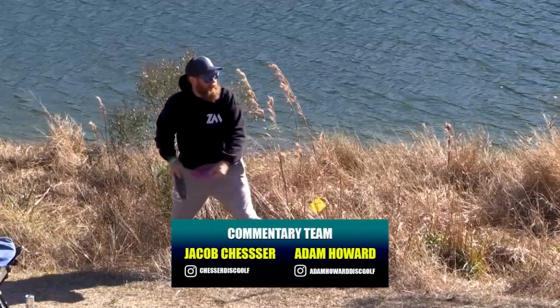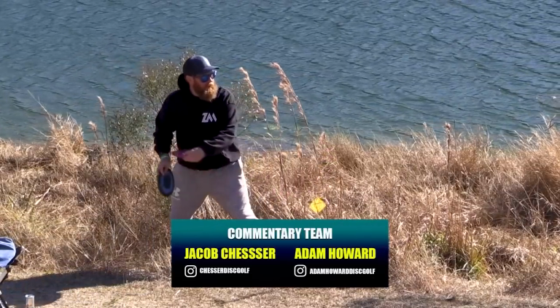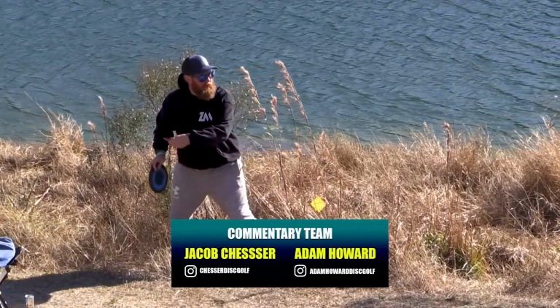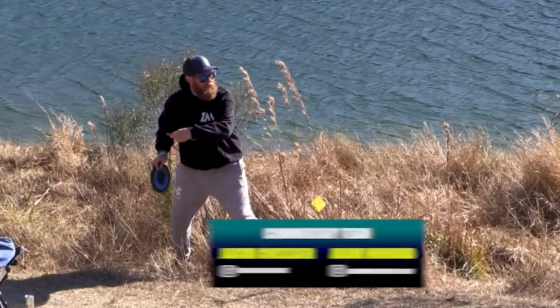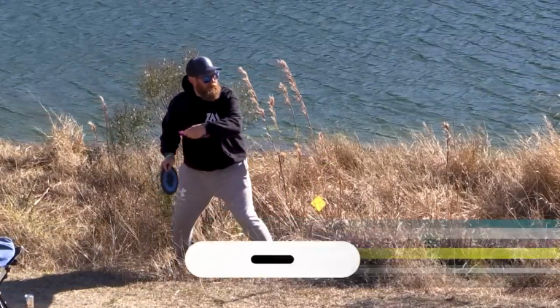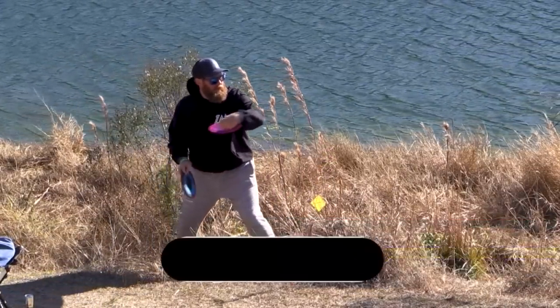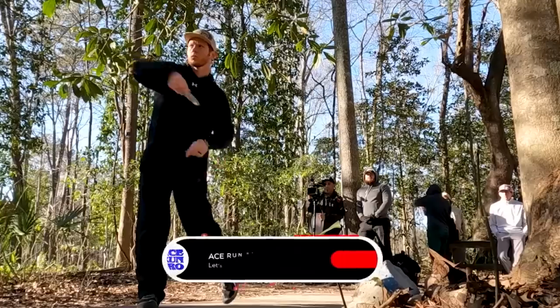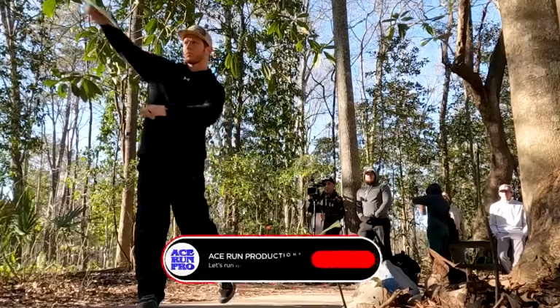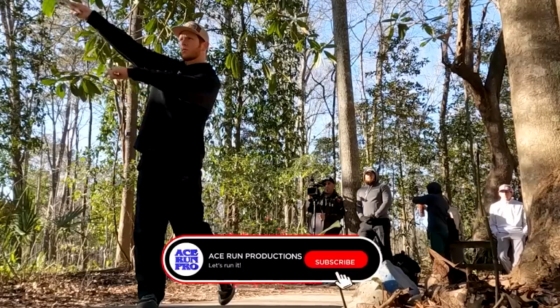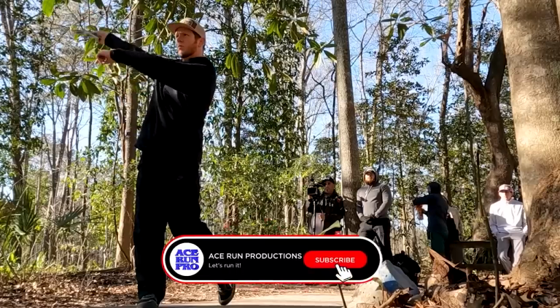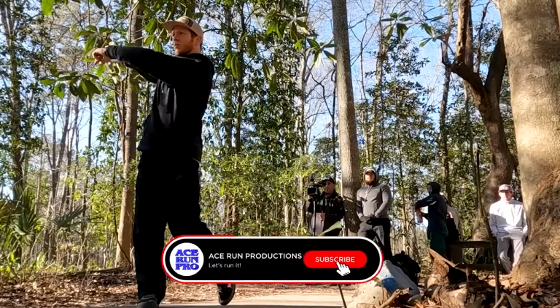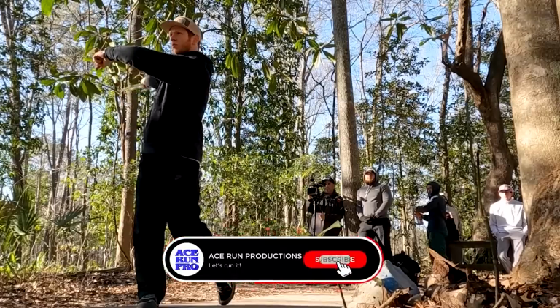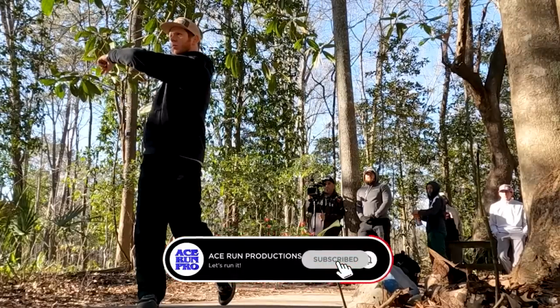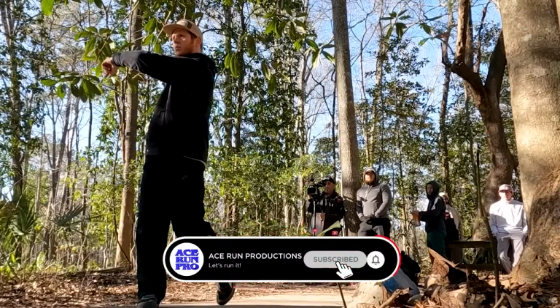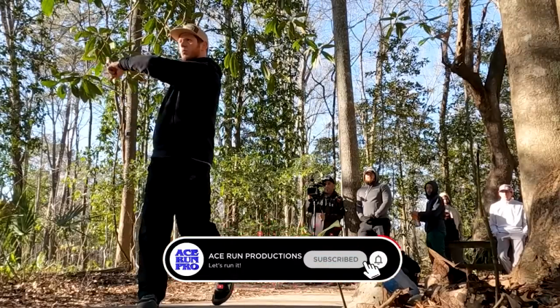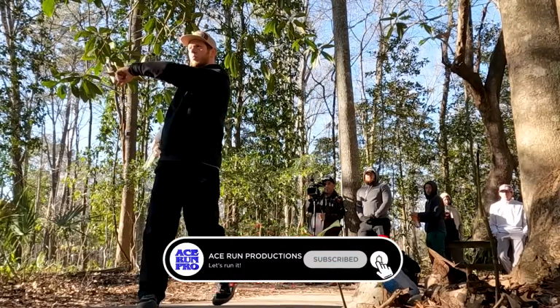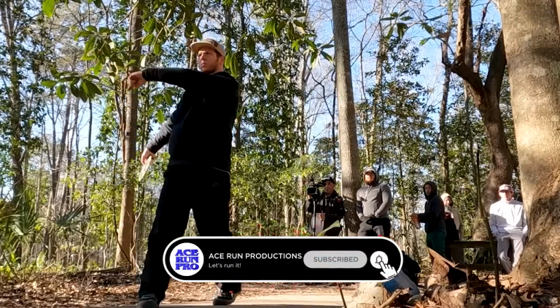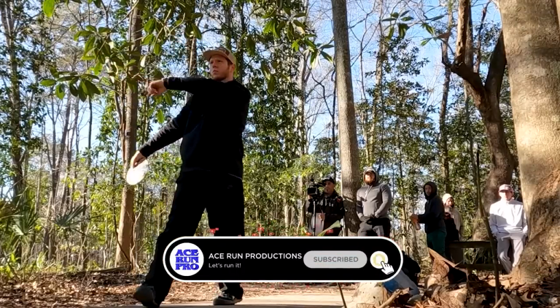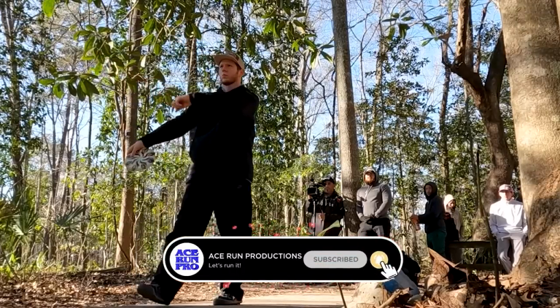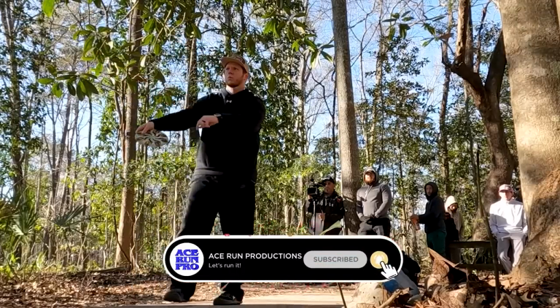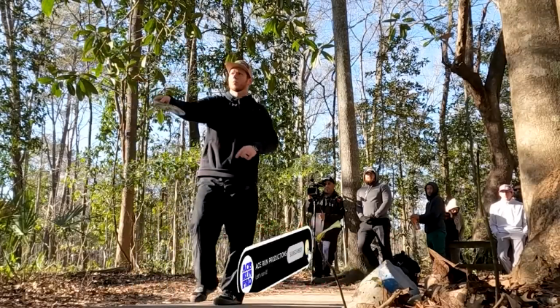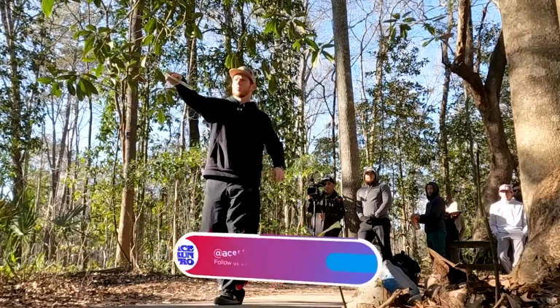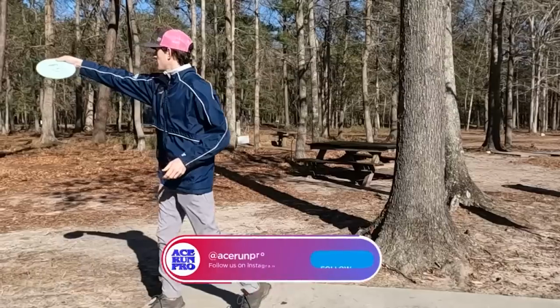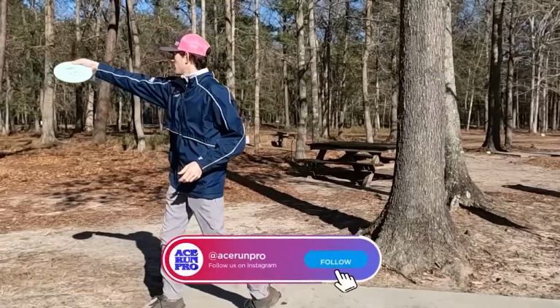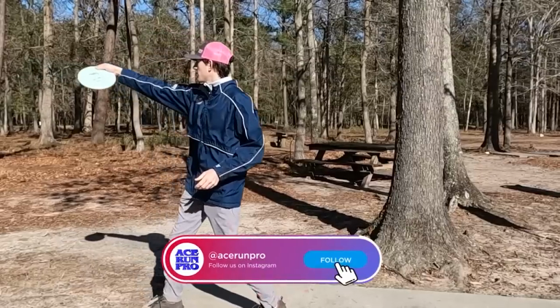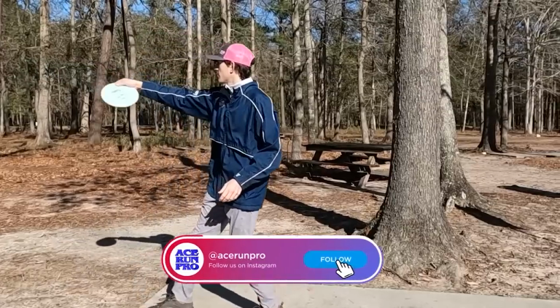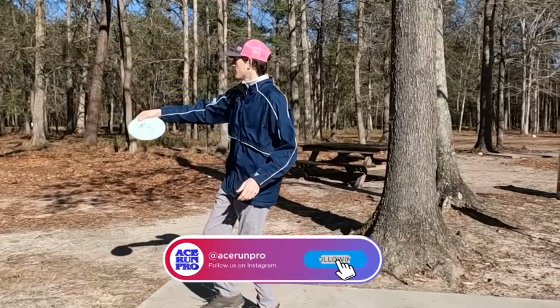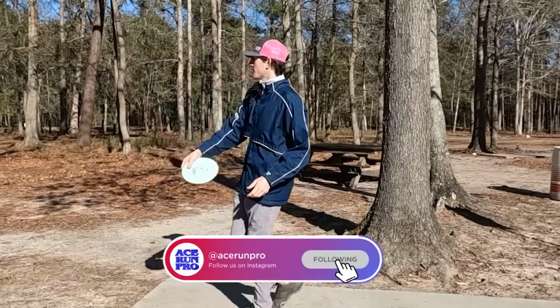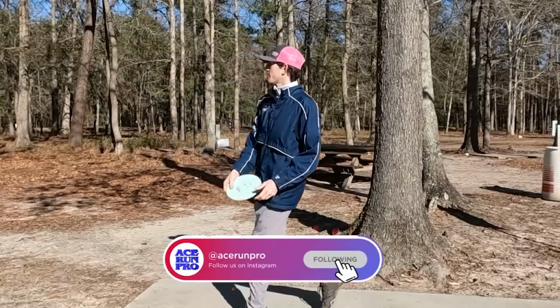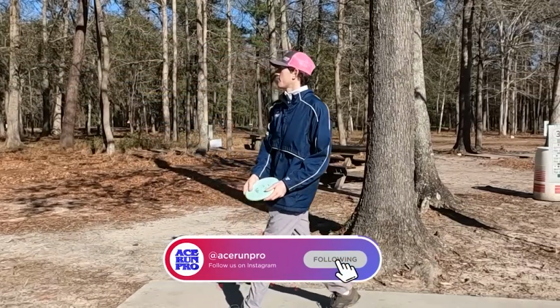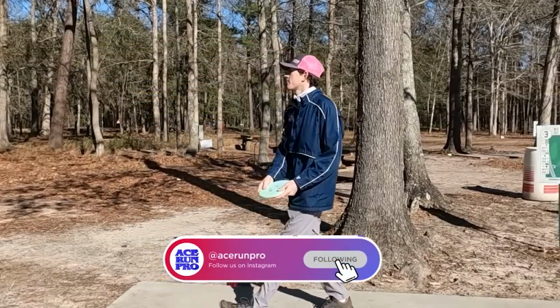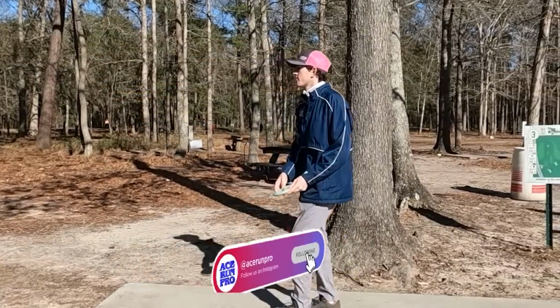We've got Zach, Ben, Jacob Chesser, and Martin Neese here on the card. I'm sure we've got some great stuff coming up. This is going to be exciting.